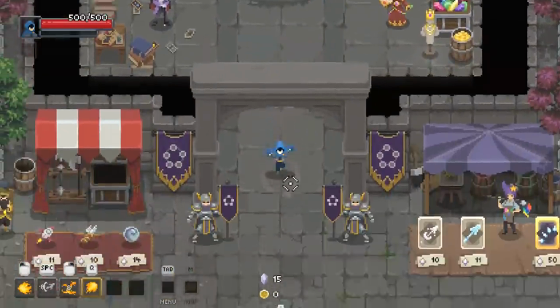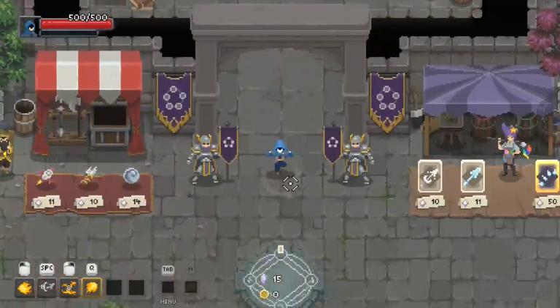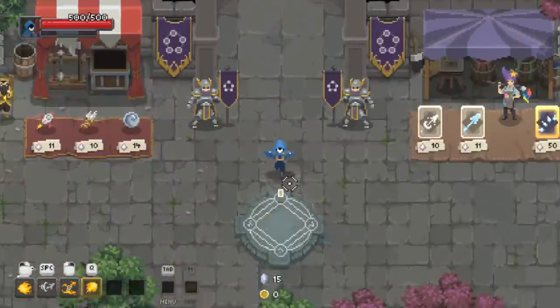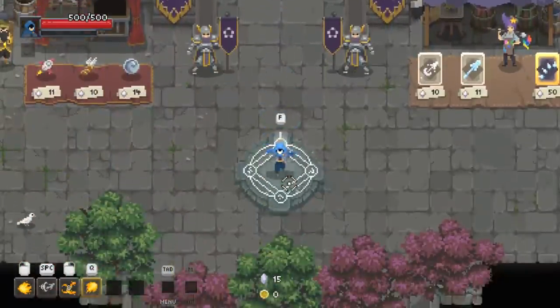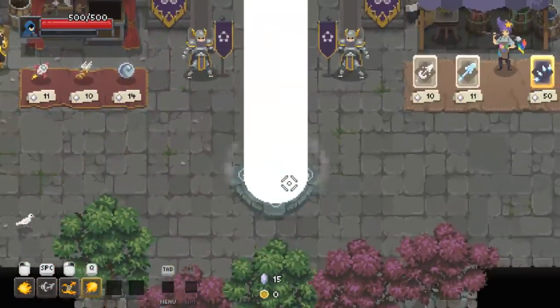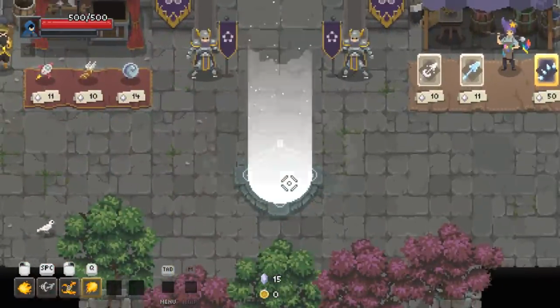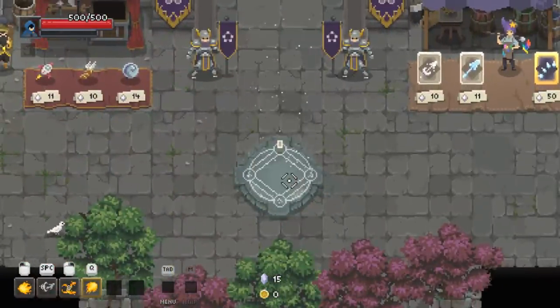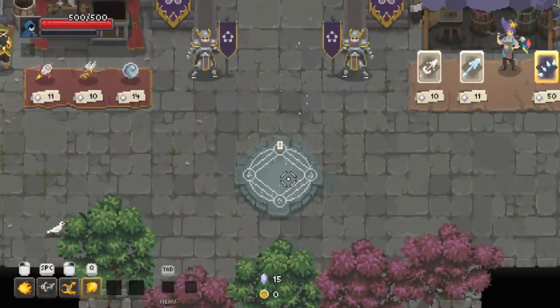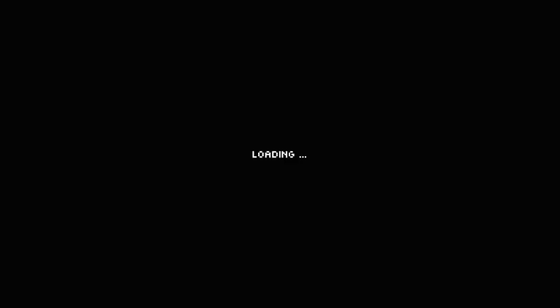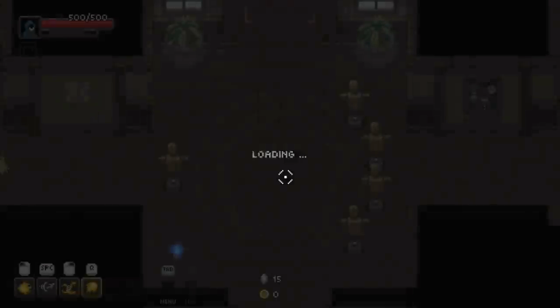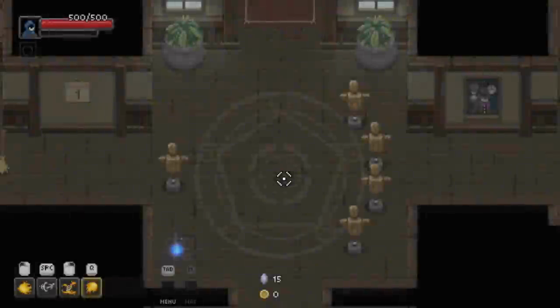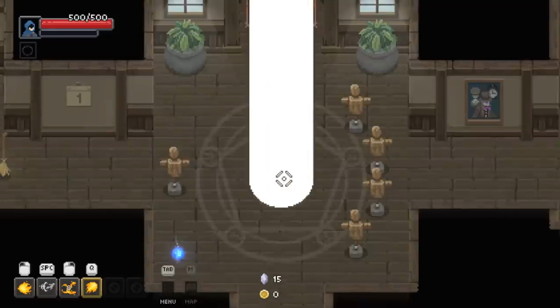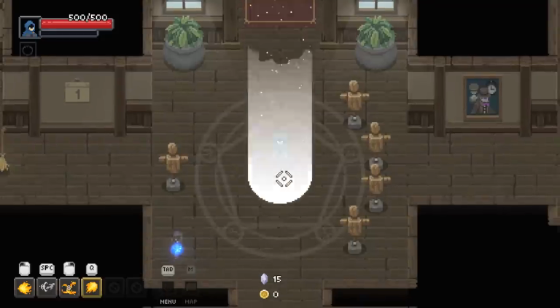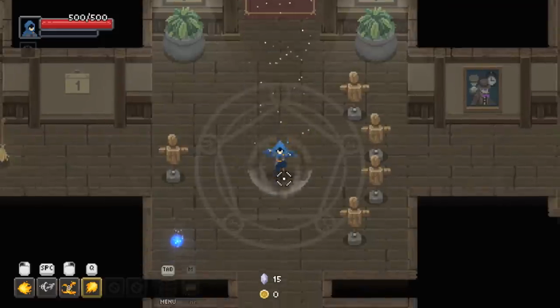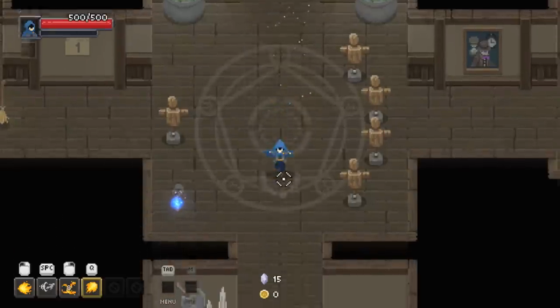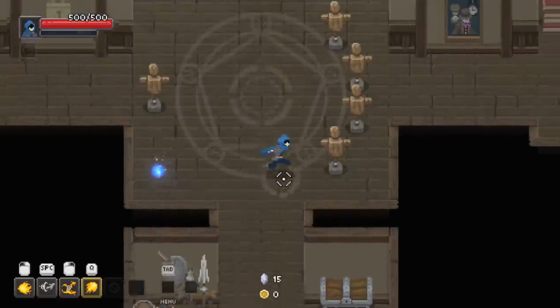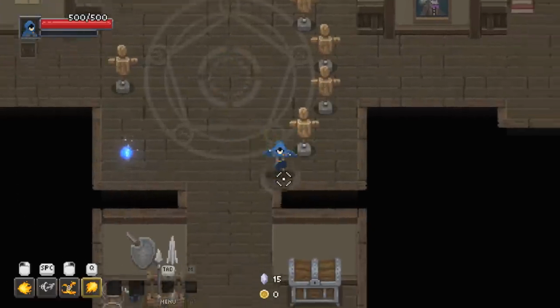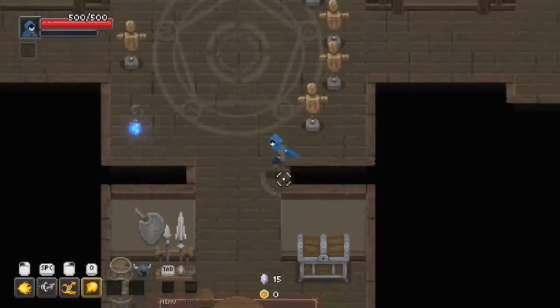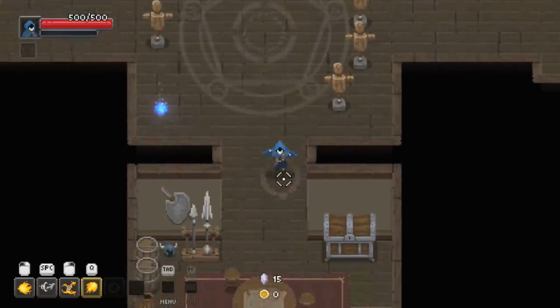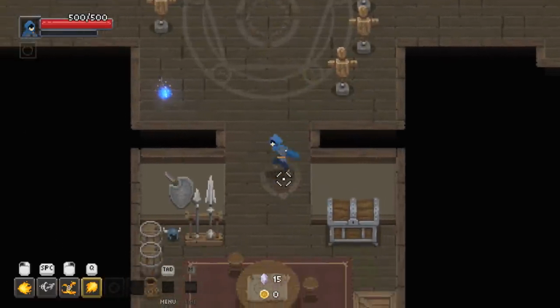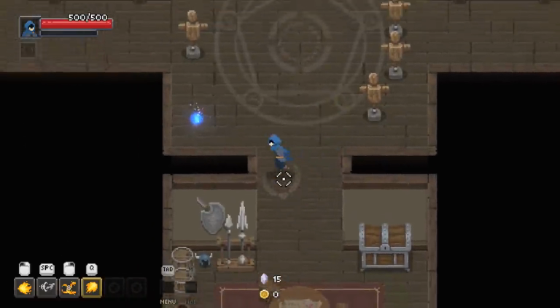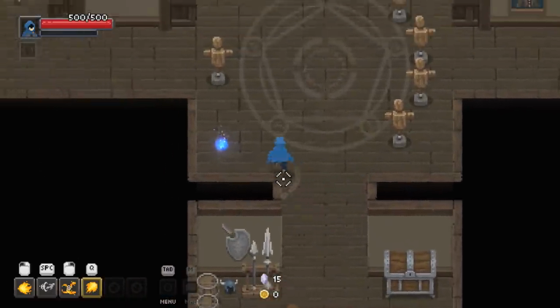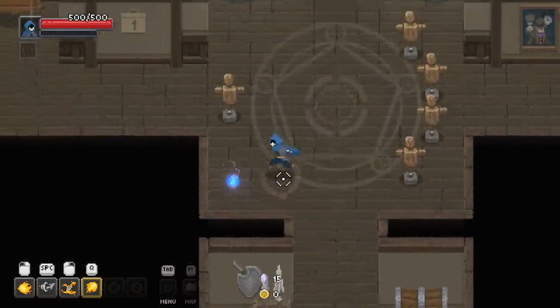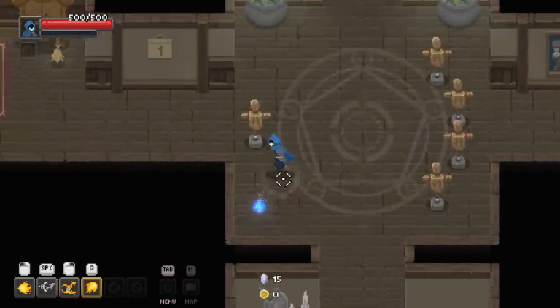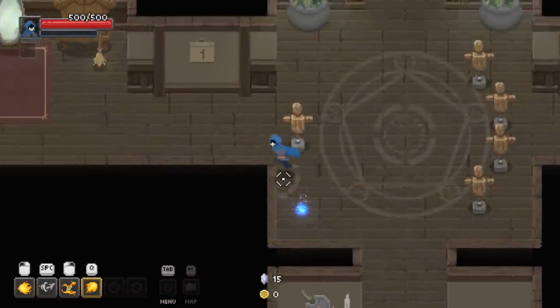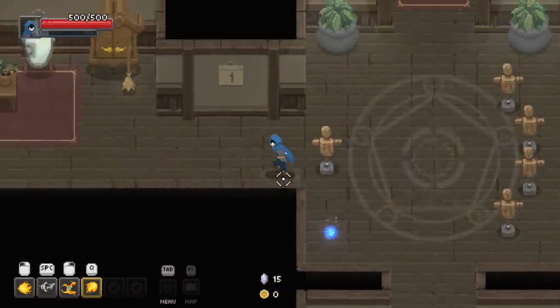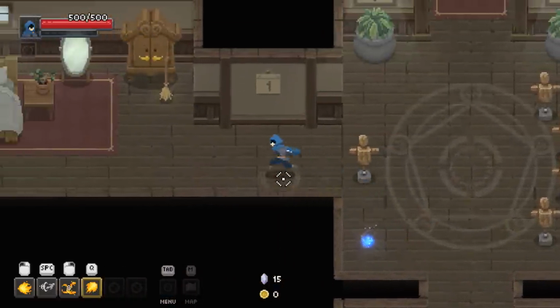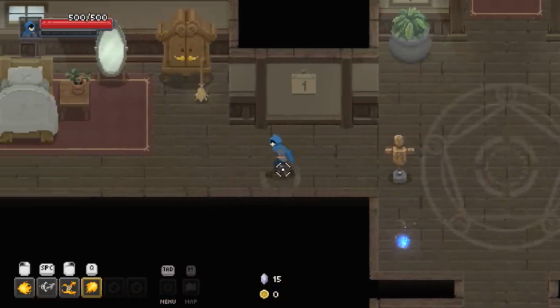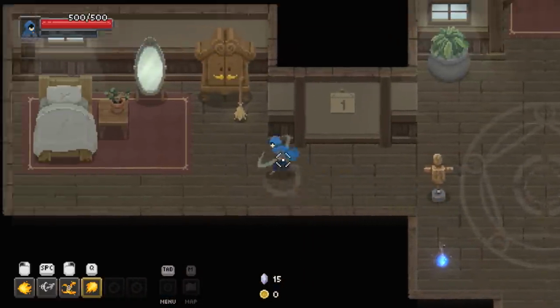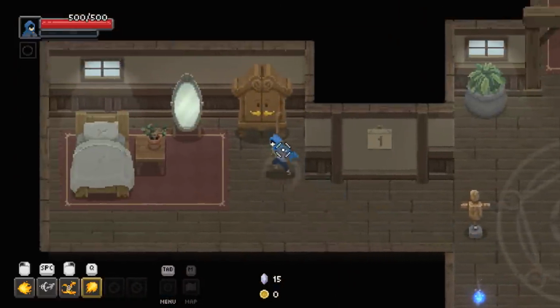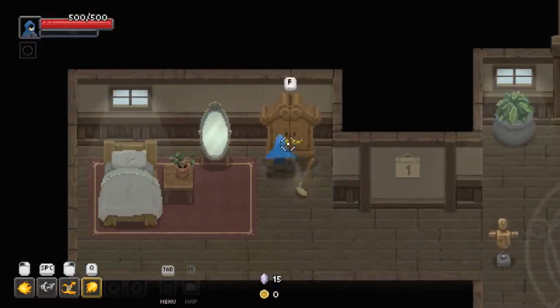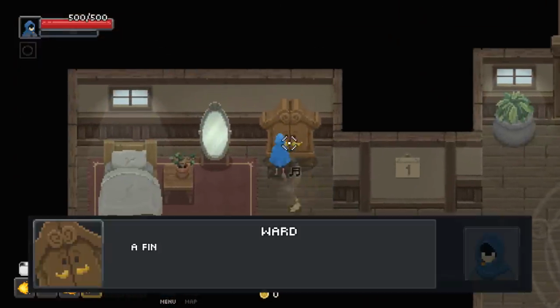Nothing inside that treasure chest? I saw a treasure chest and I got excited. We've got other cloaks — I can have a green one that increases run speed and evade chance, or one that increases armor and defense and vigor, or one that increases max health and defense. That's tempting. I think I want pace. For those of you that have been around the channel for a while, you'll know that my favorite color is green.